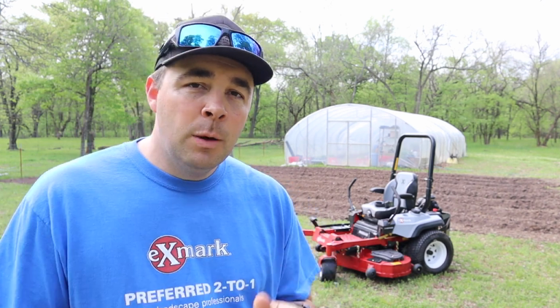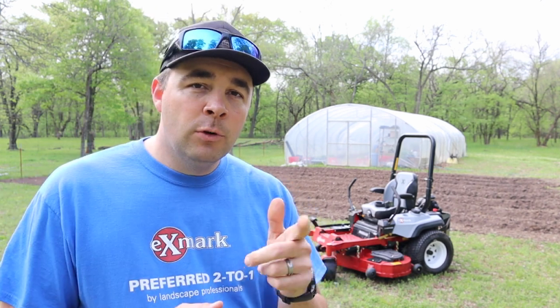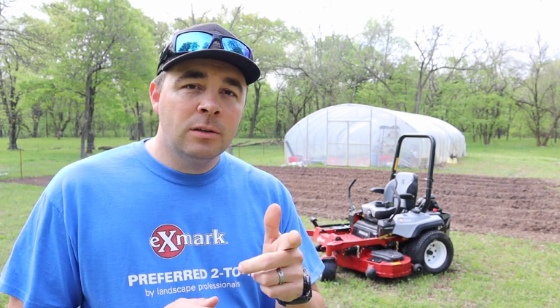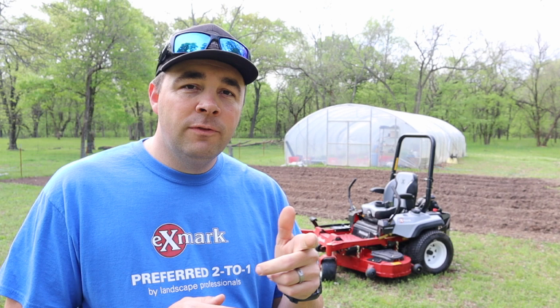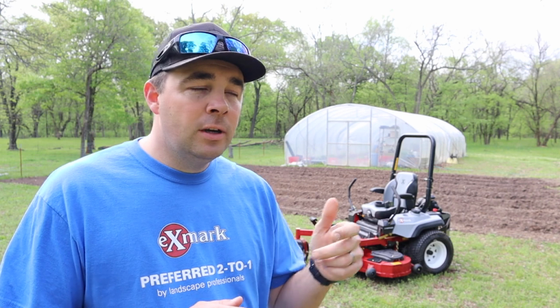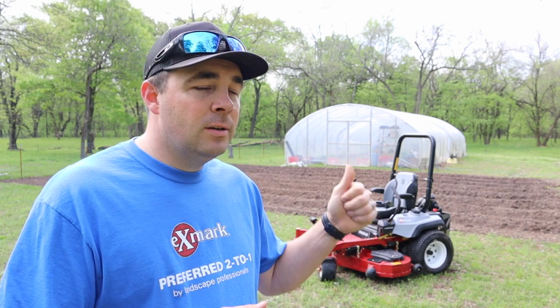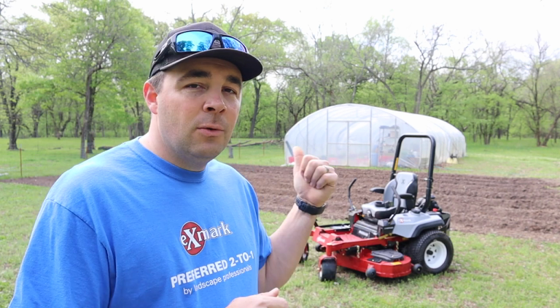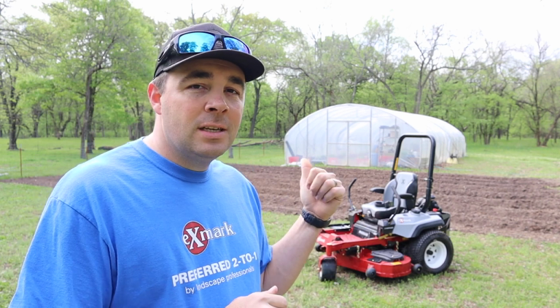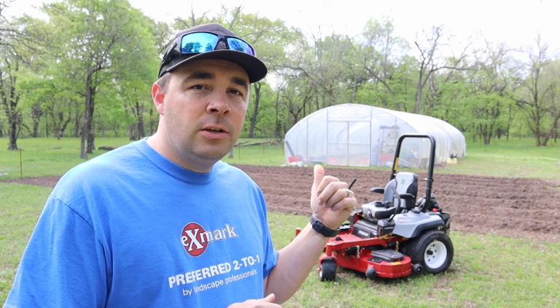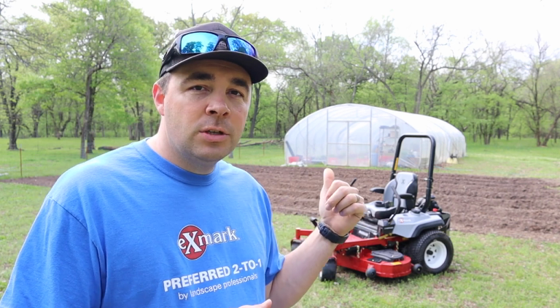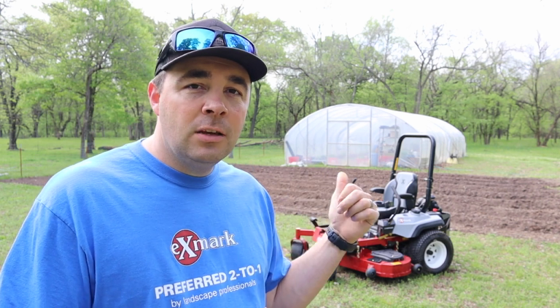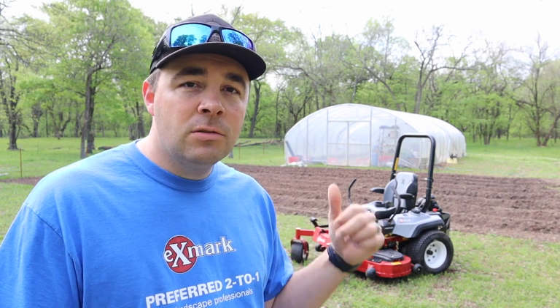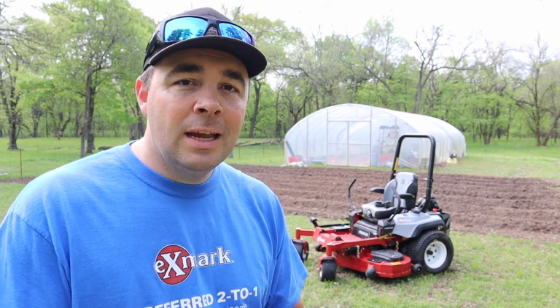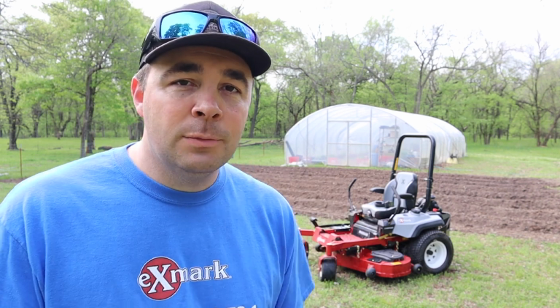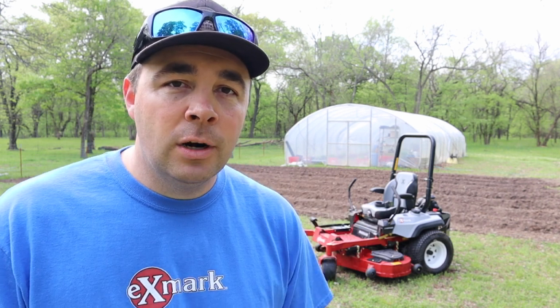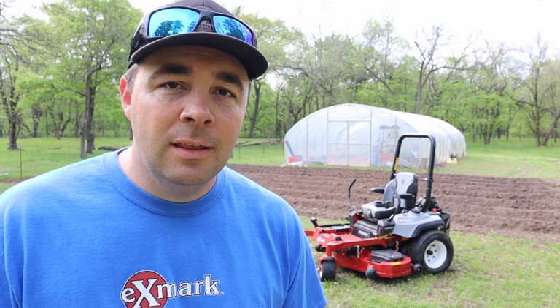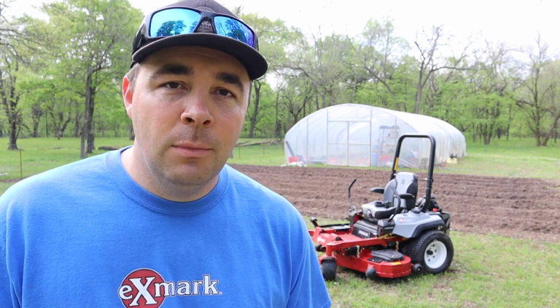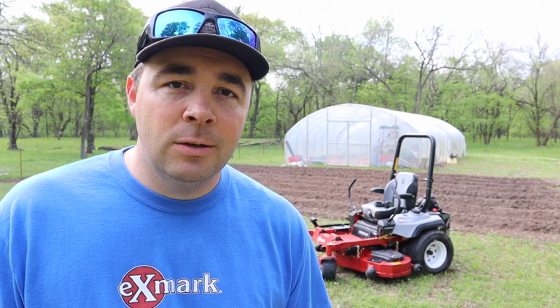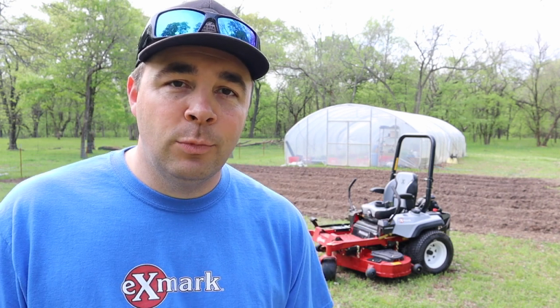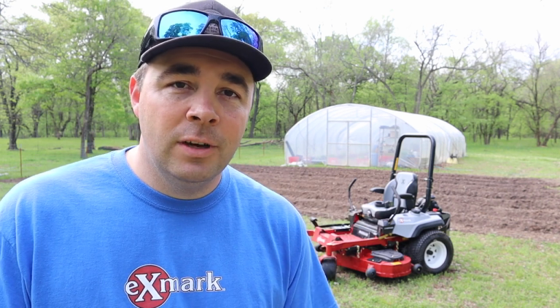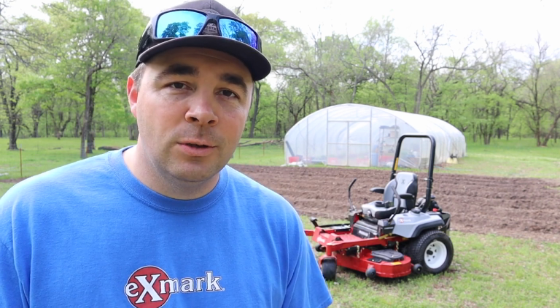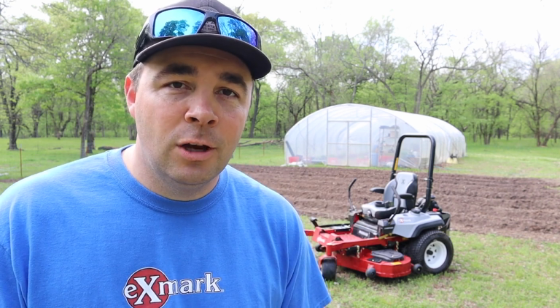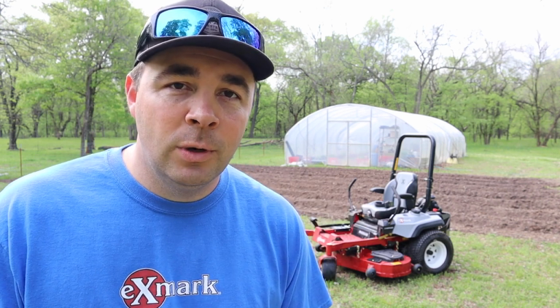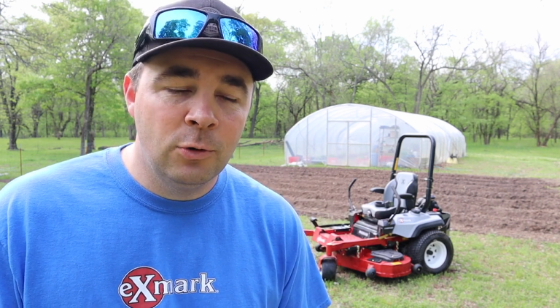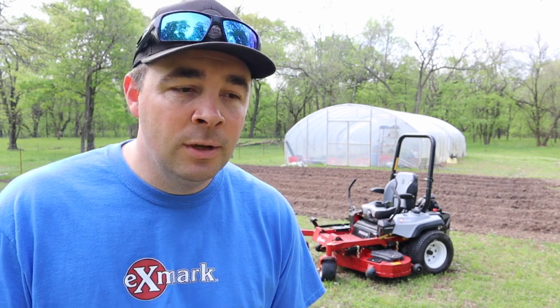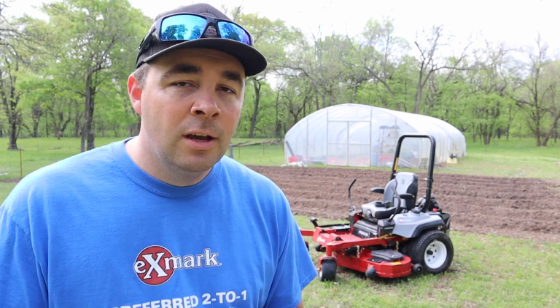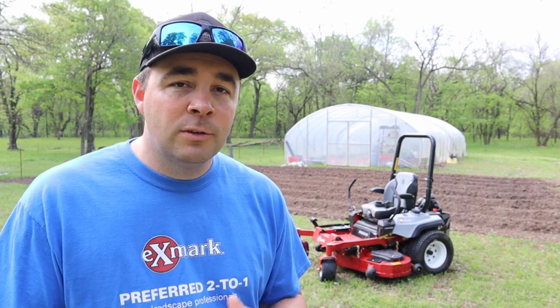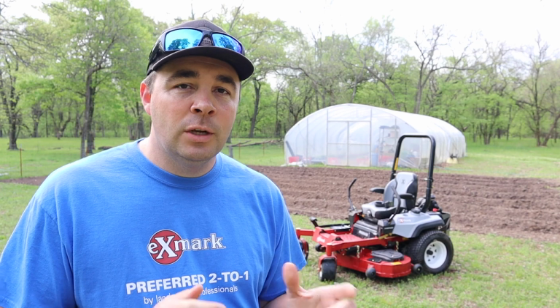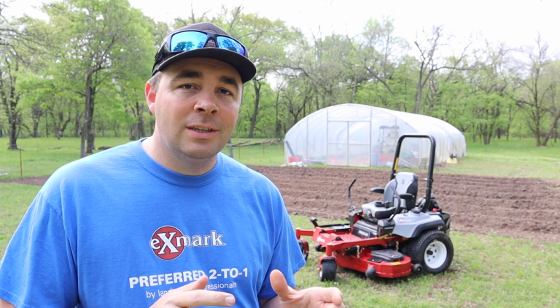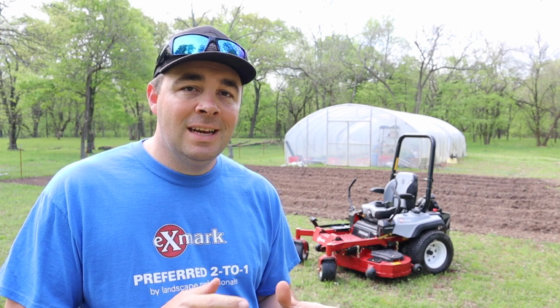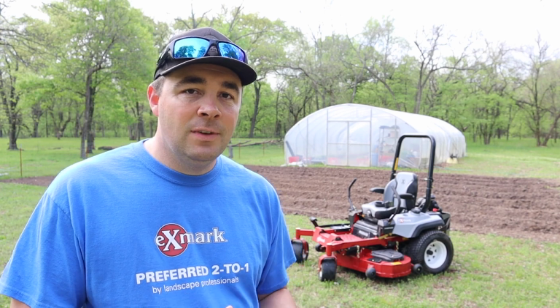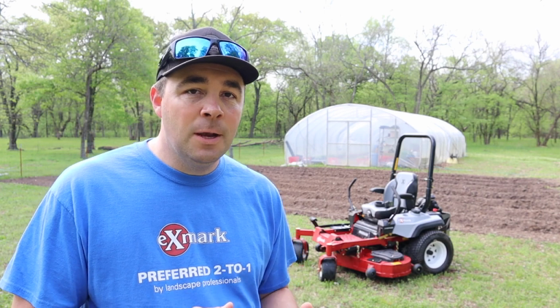But before we get too far into it, I want to say a huge thank you to Exmark, the makers of professional lawn mowing equipment, for sponsoring today's video.